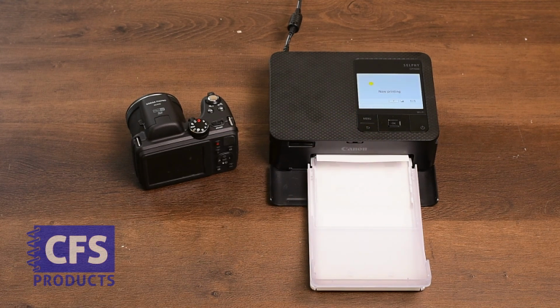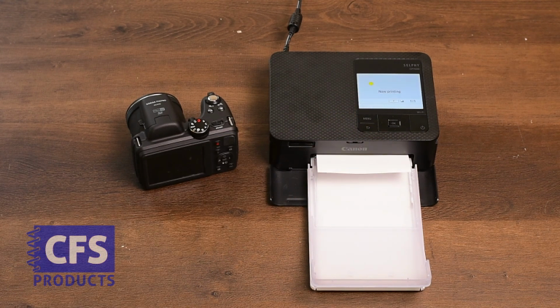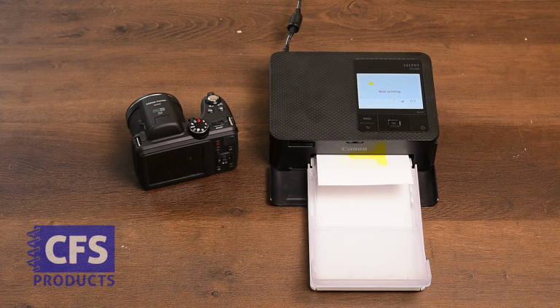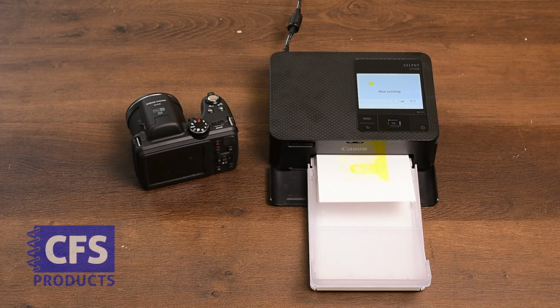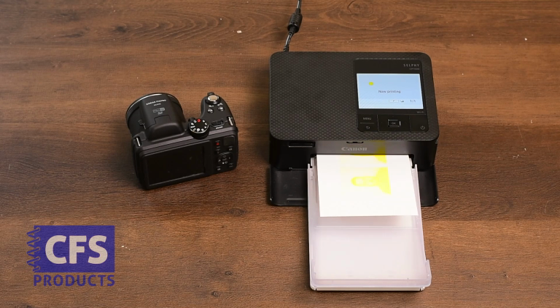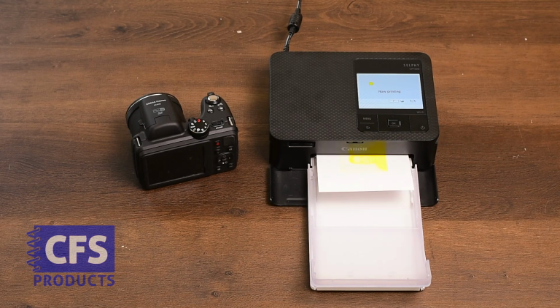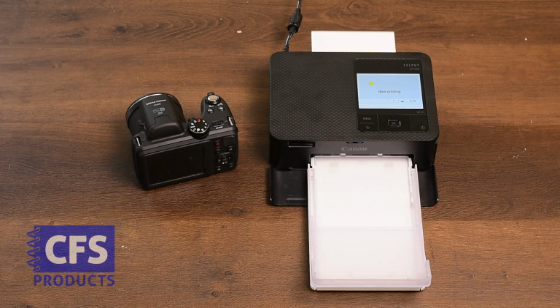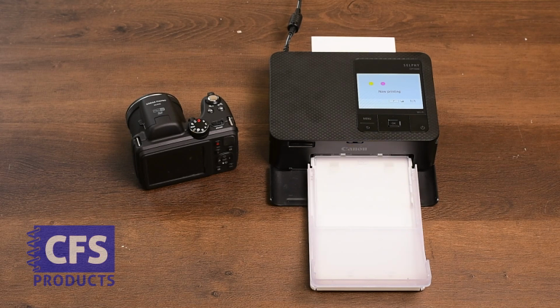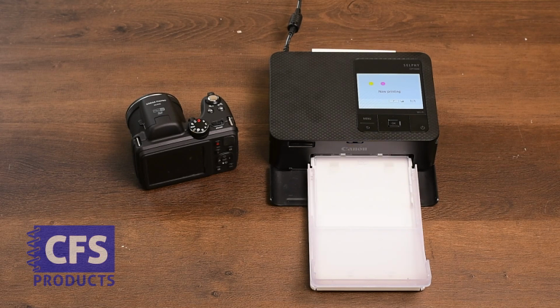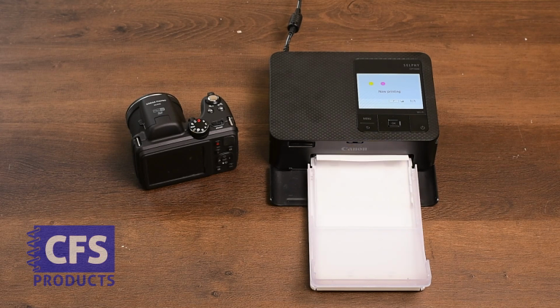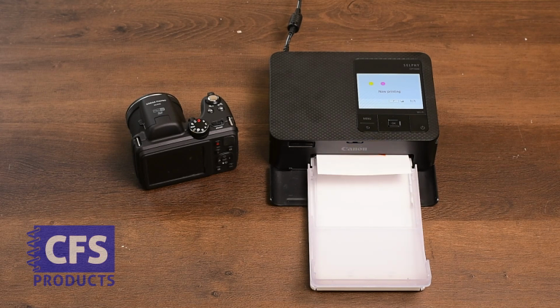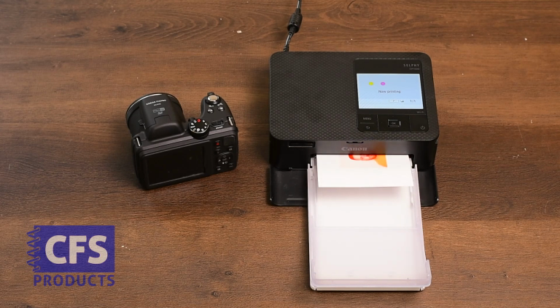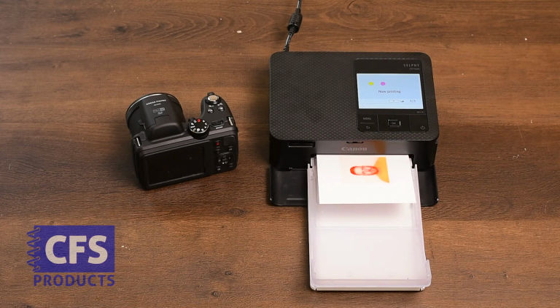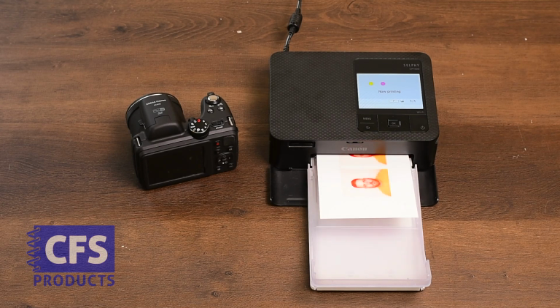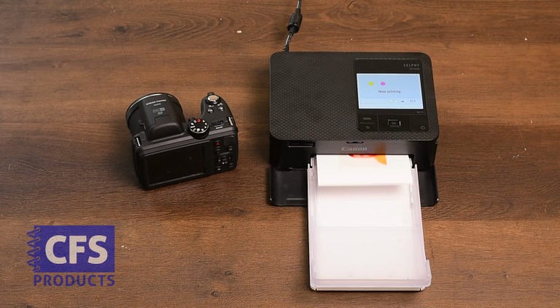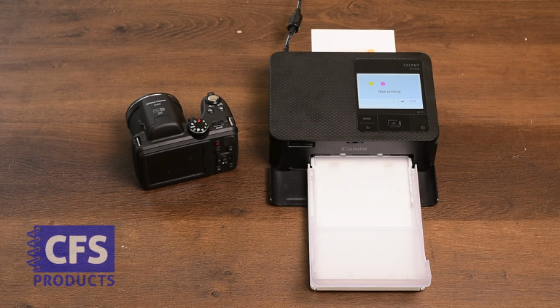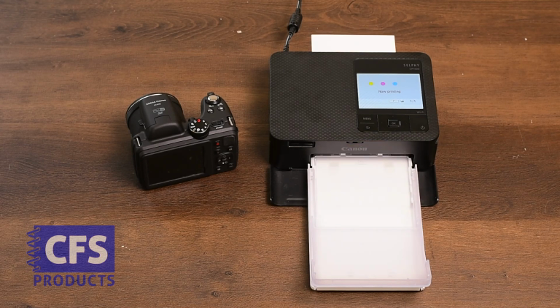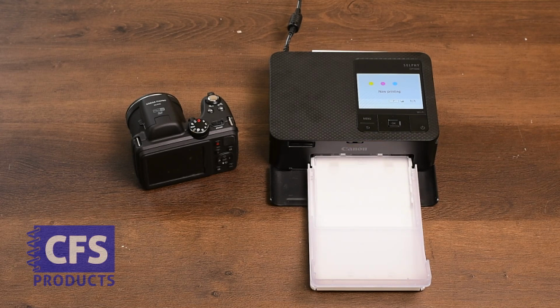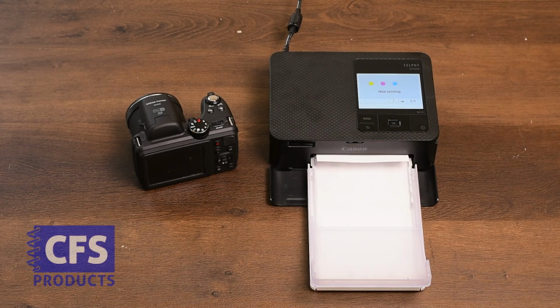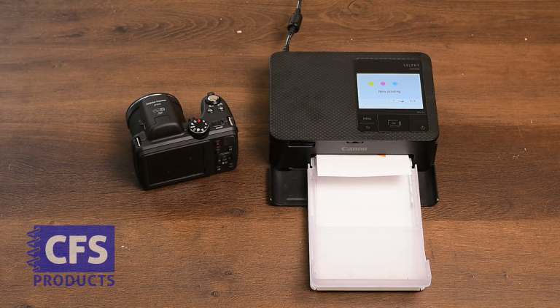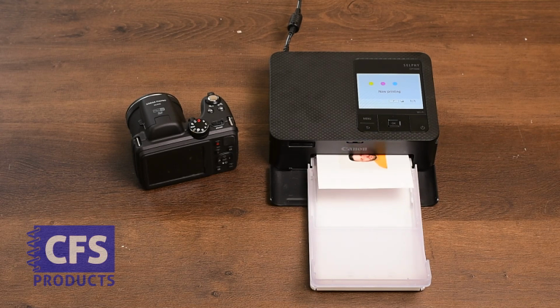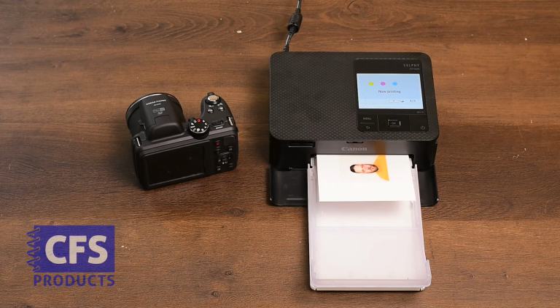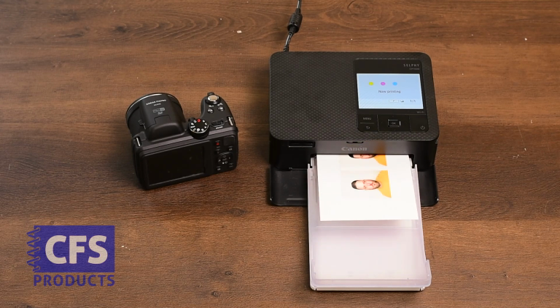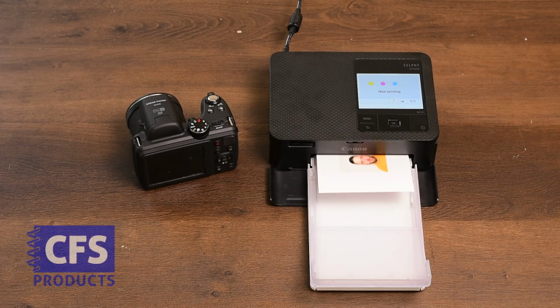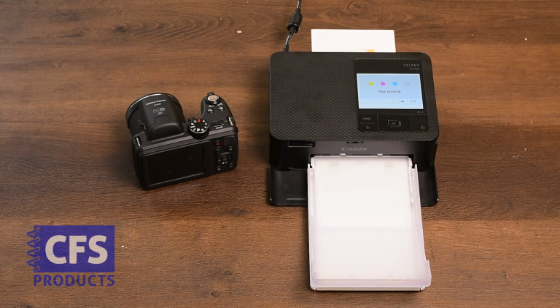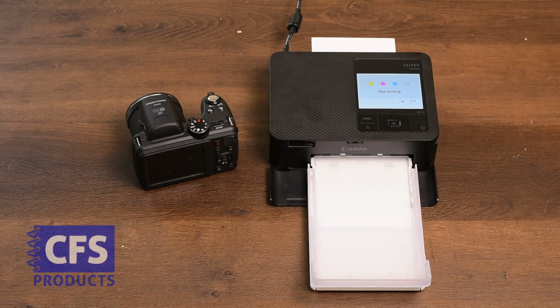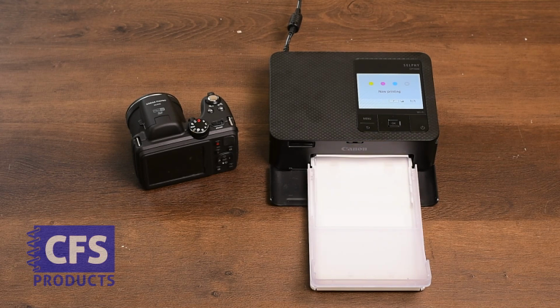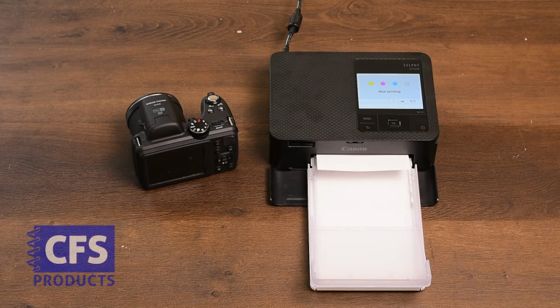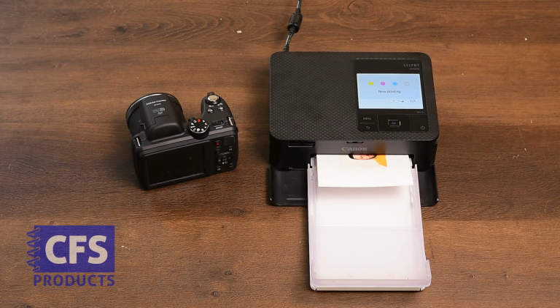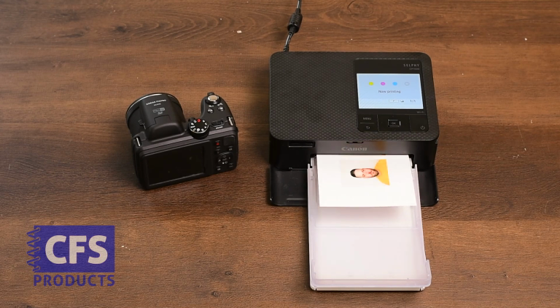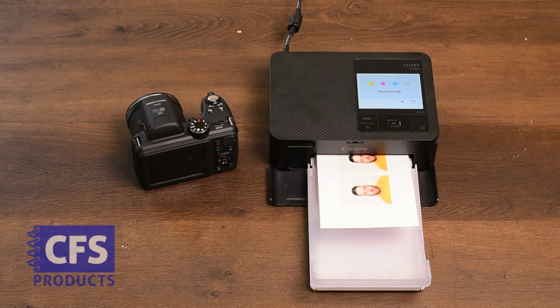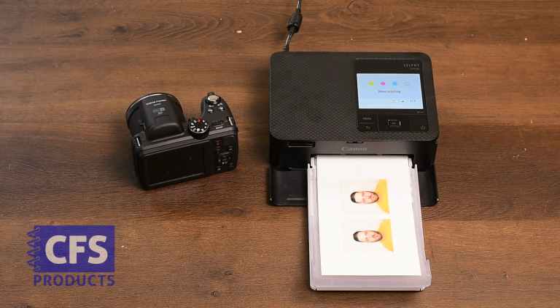Footage is sped up. Each print will take about 45 seconds. Once the printer is done, you're ready to cut.